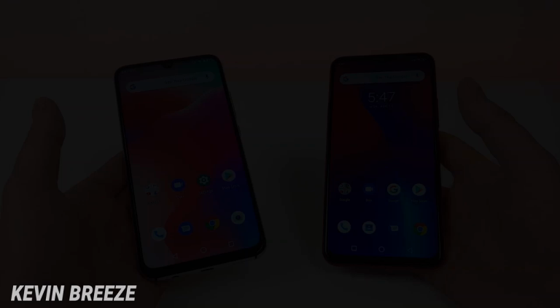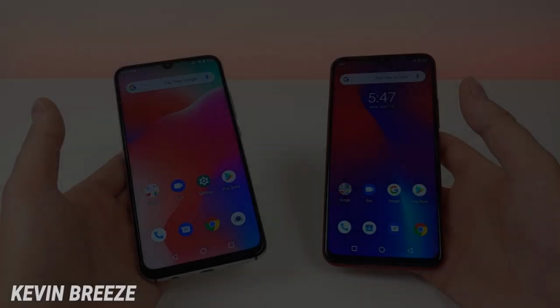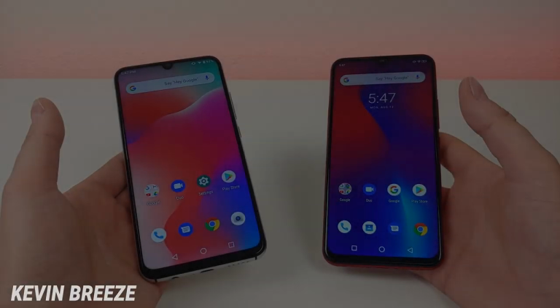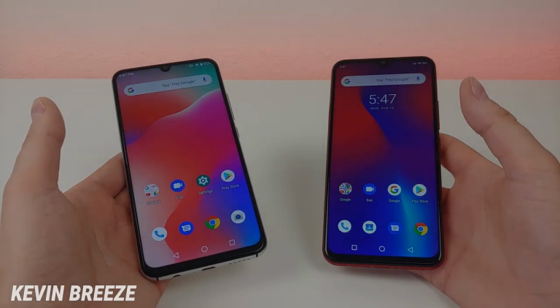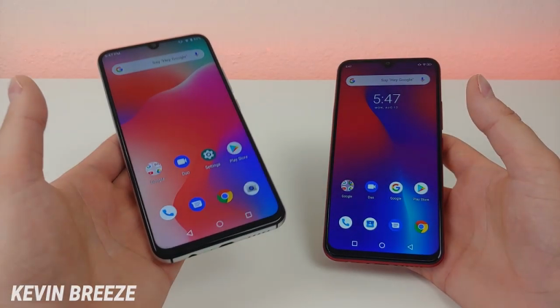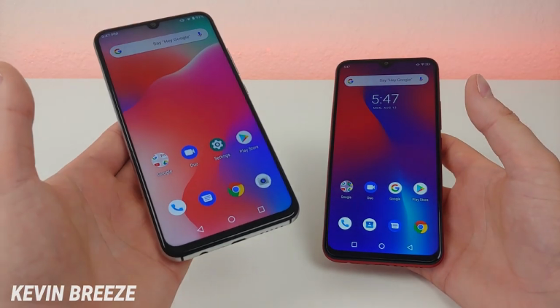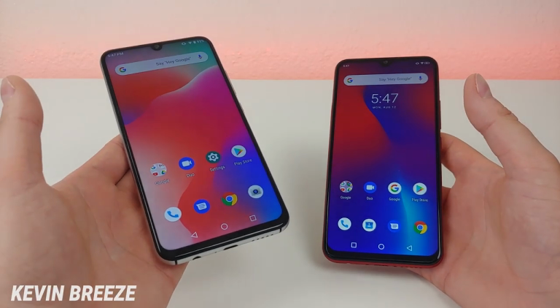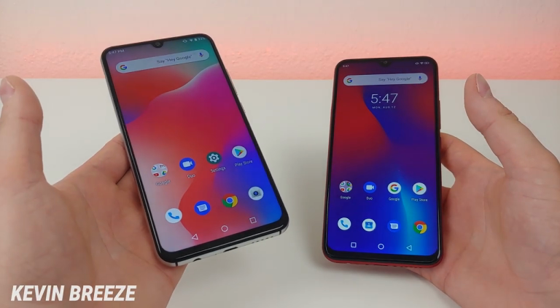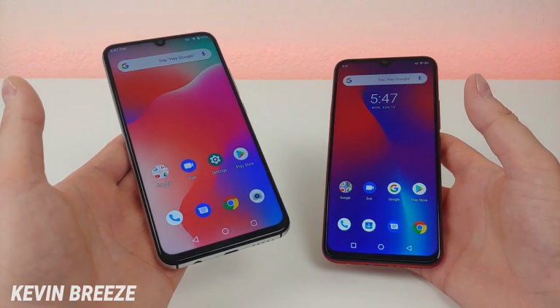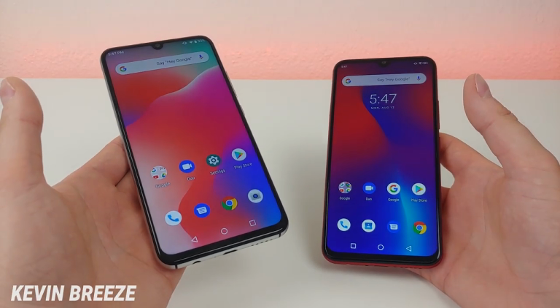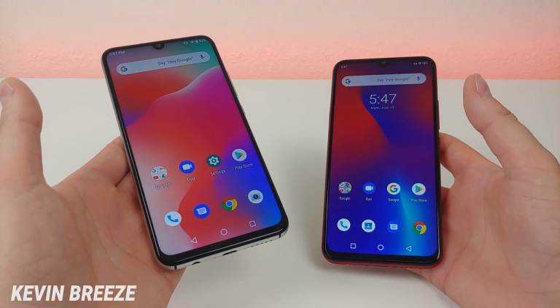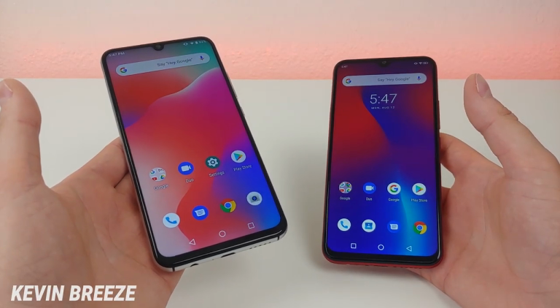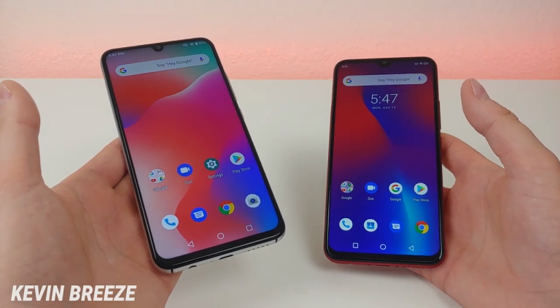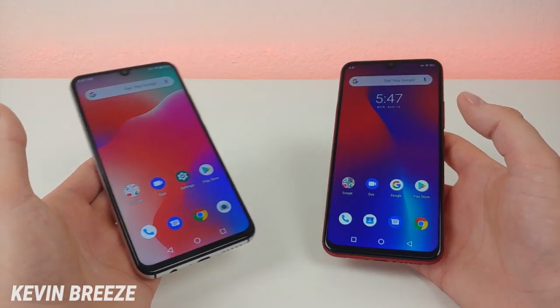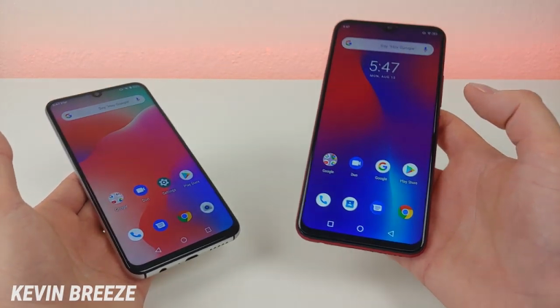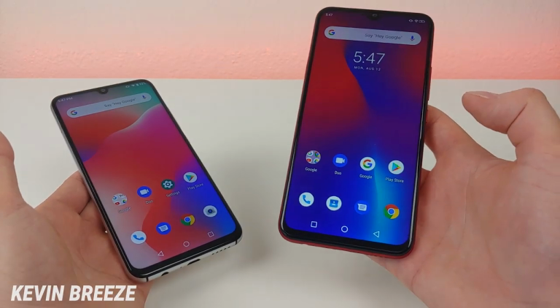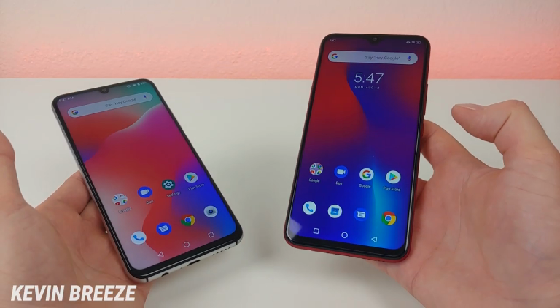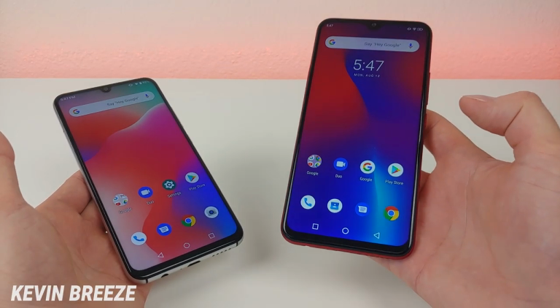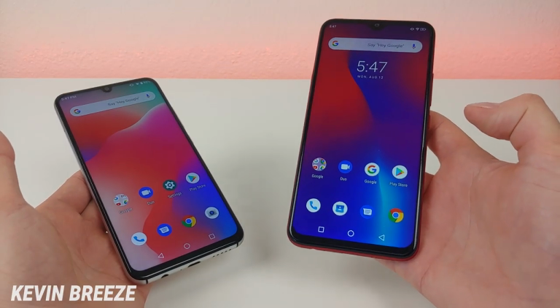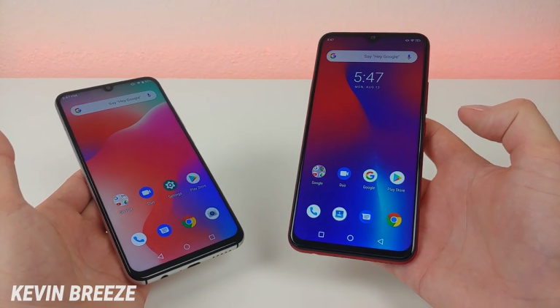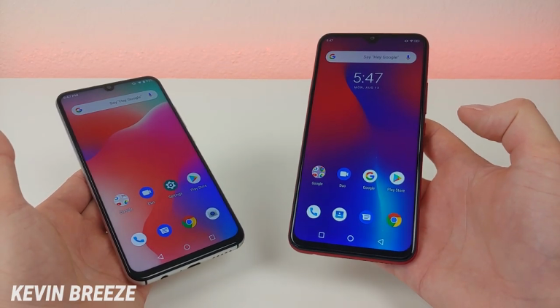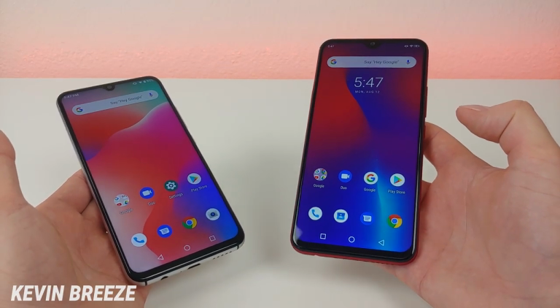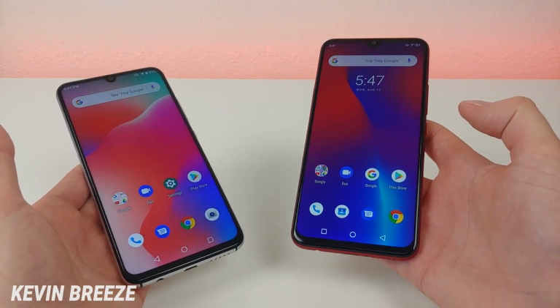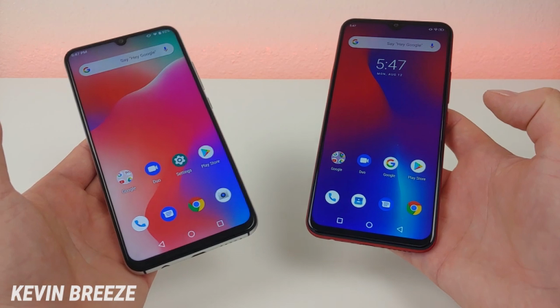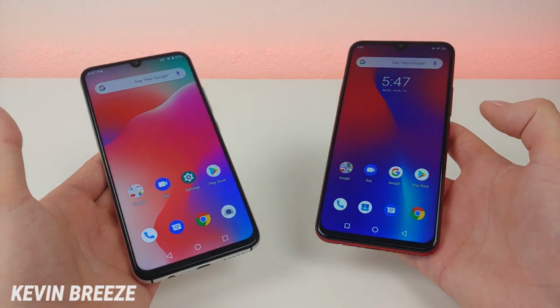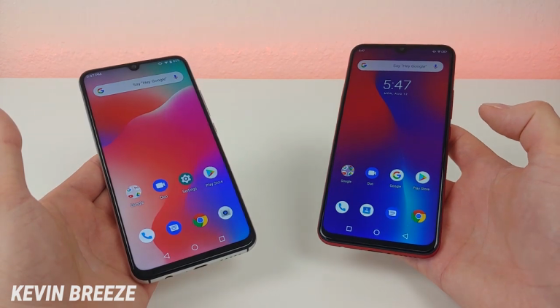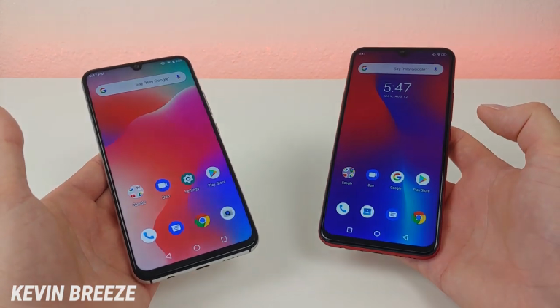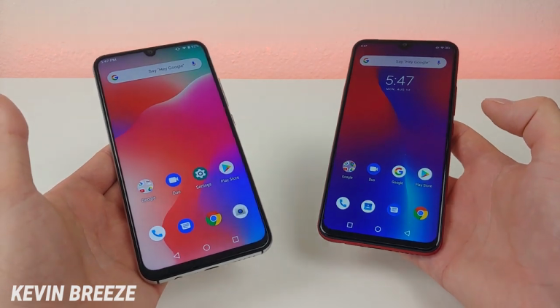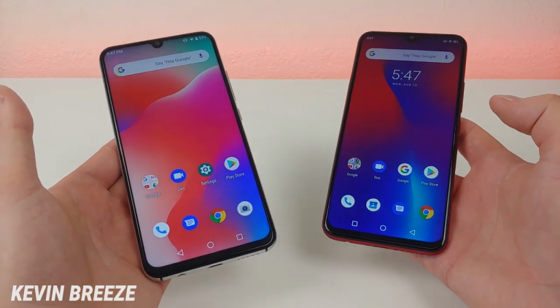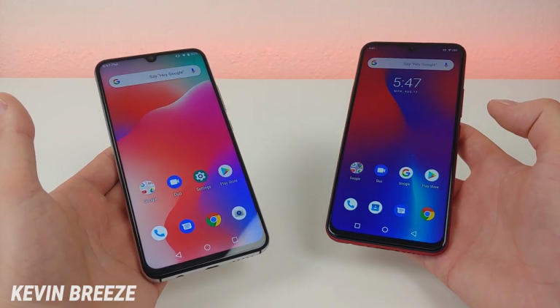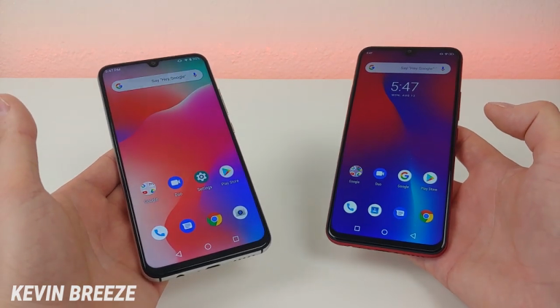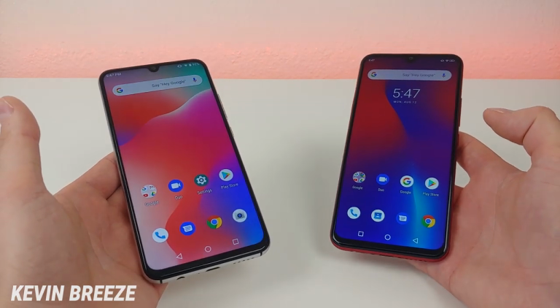Which is better, the Umidigi A5 Pro or the Umidigi F1 Play? Well in this video, we're going to find out.